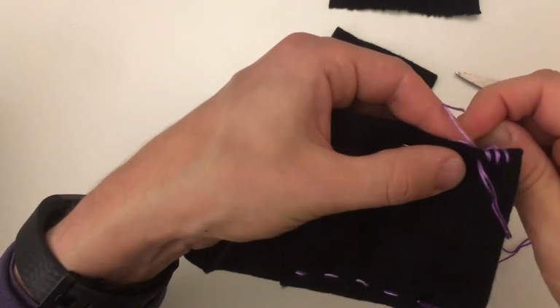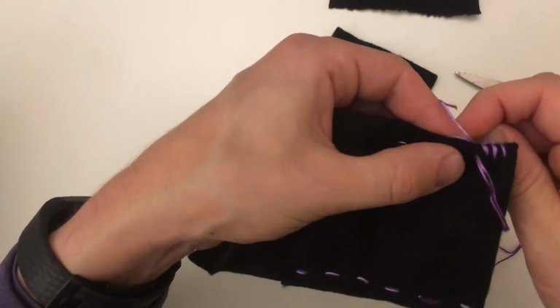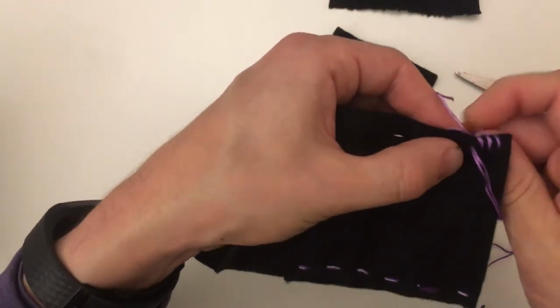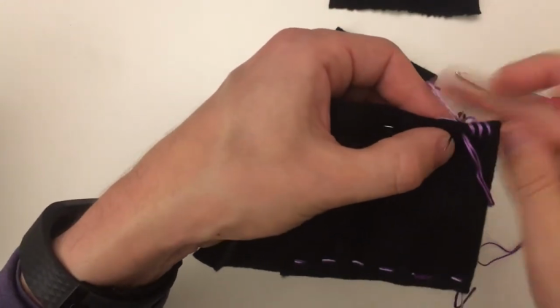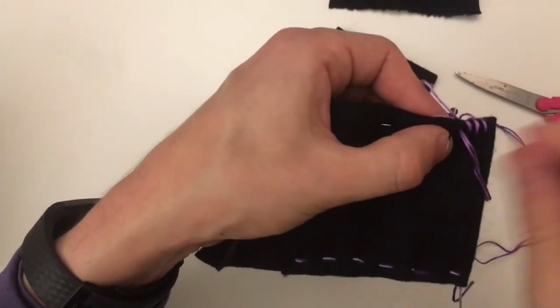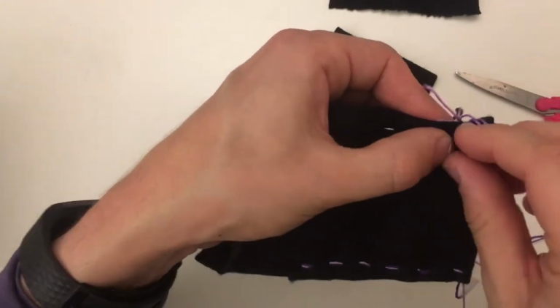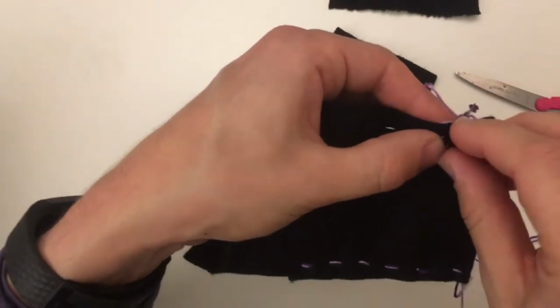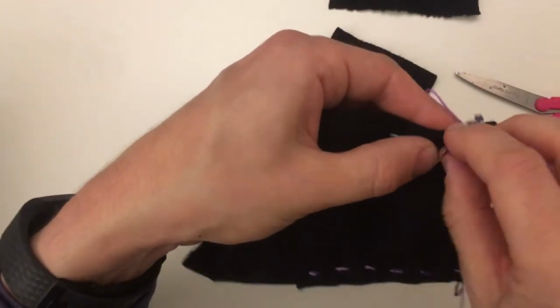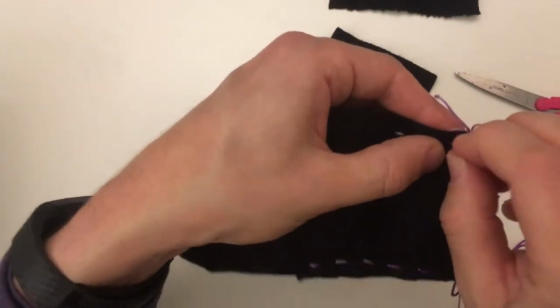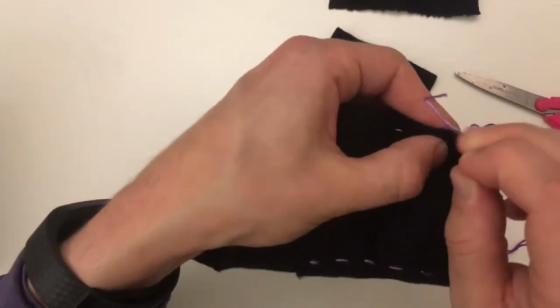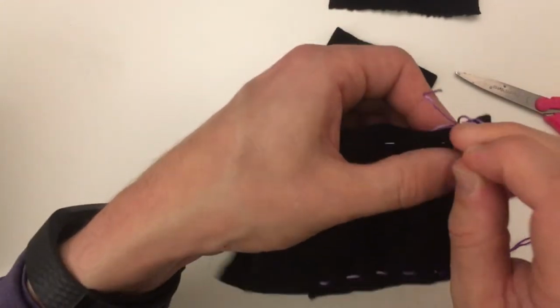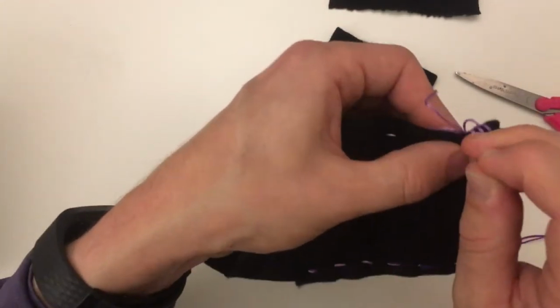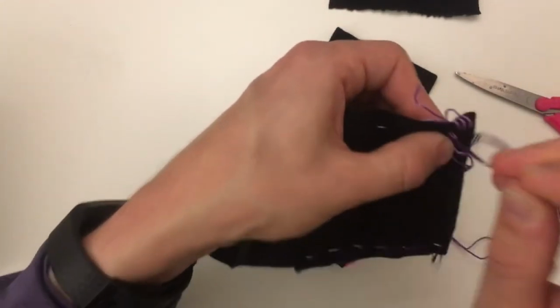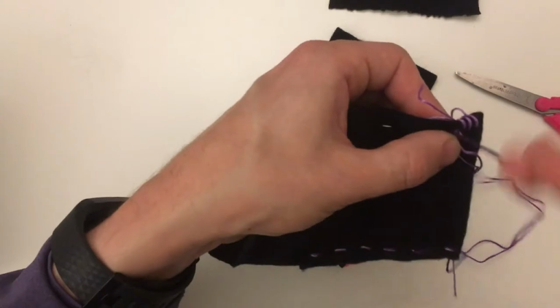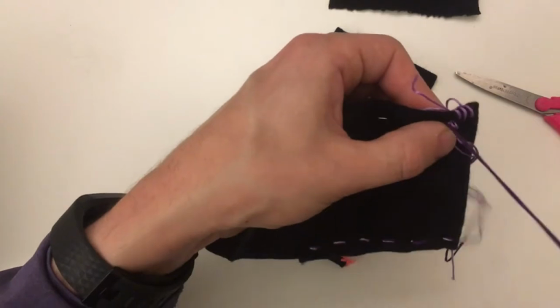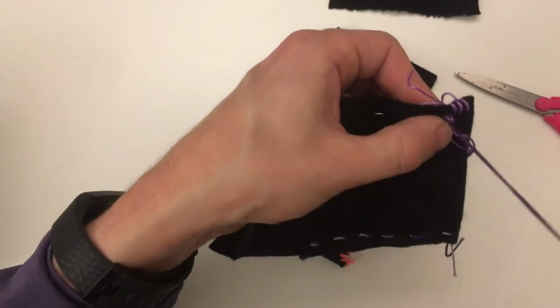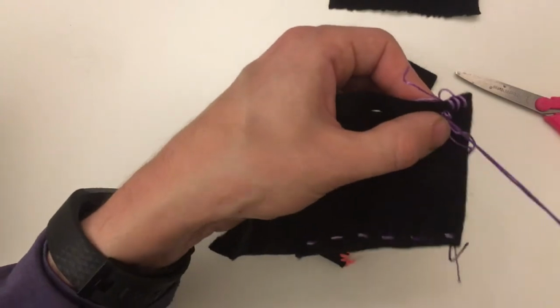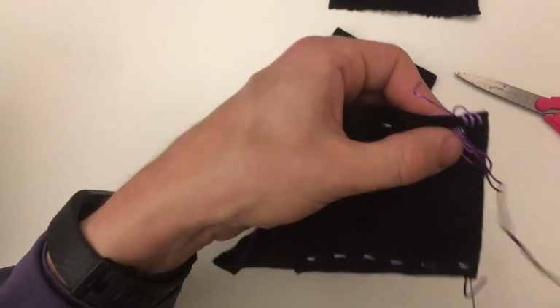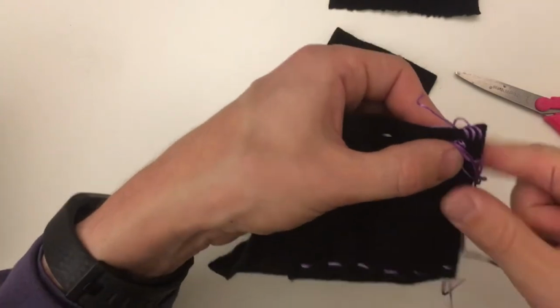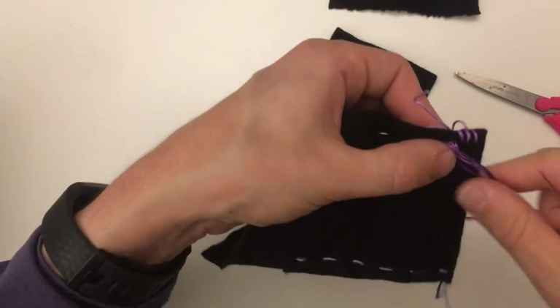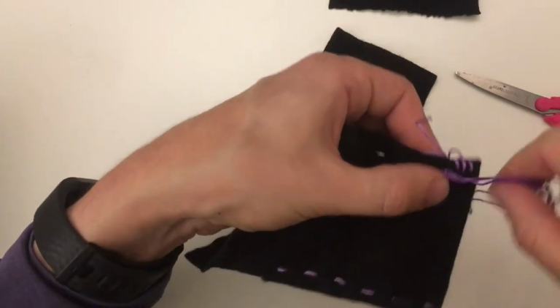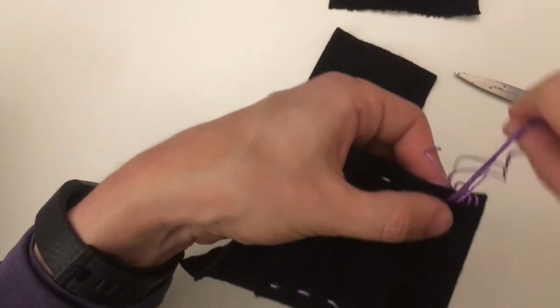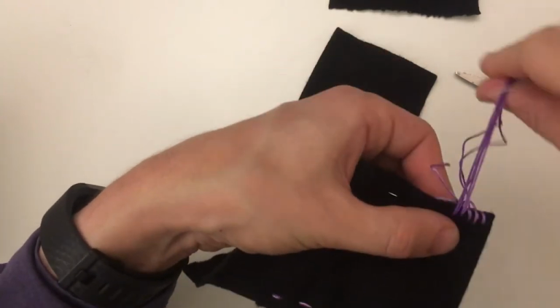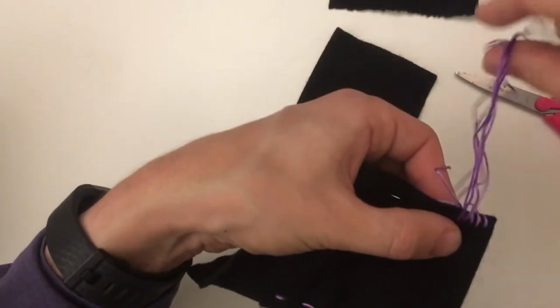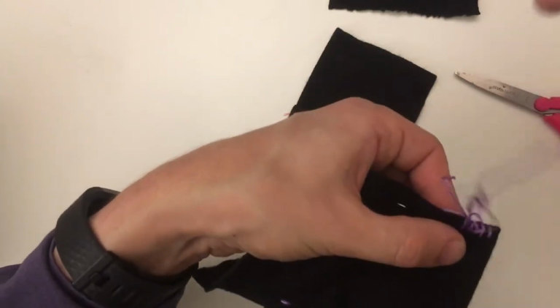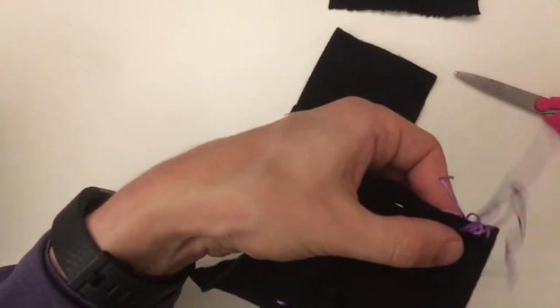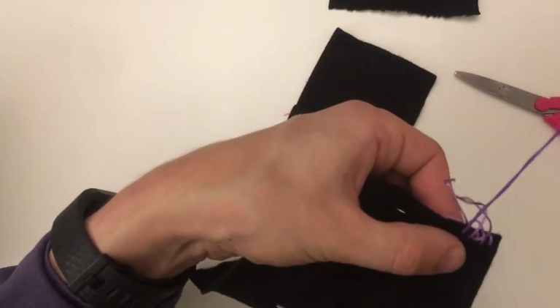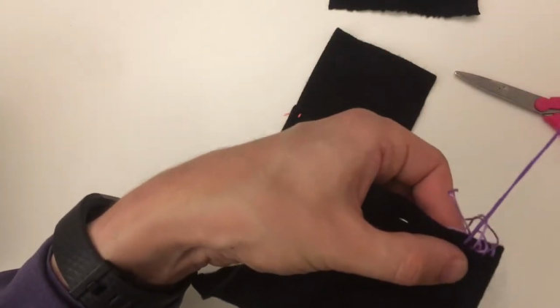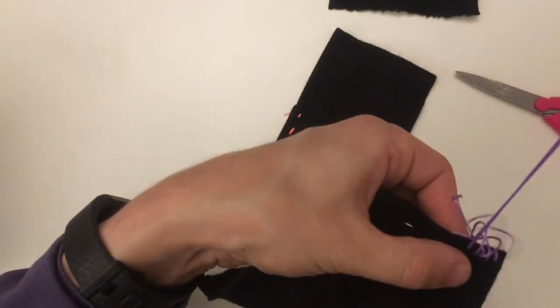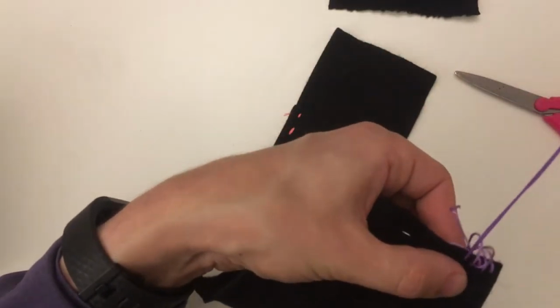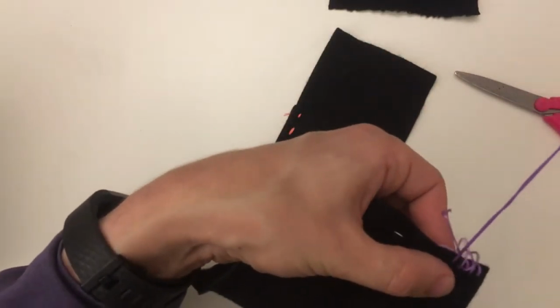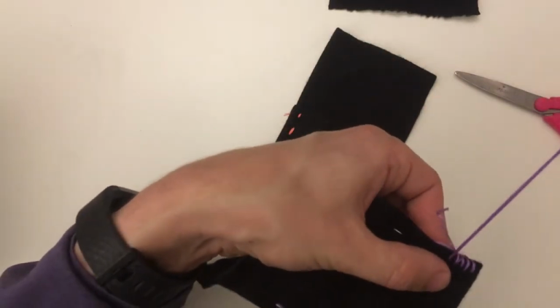We use this stitch to put two pieces together that we're going to stuff. This stitch is going to go around the outside.